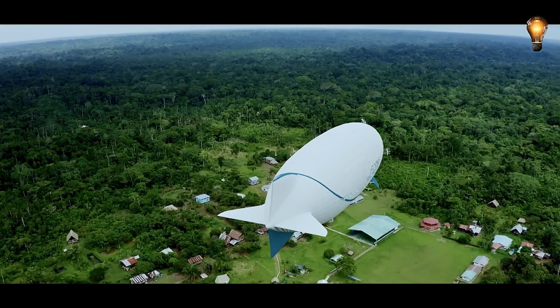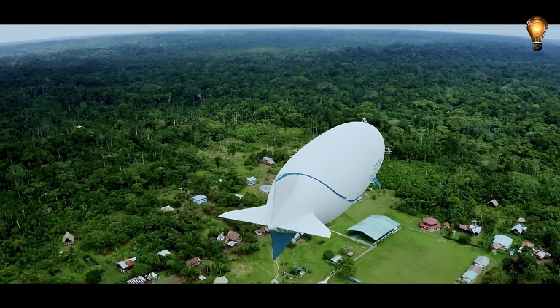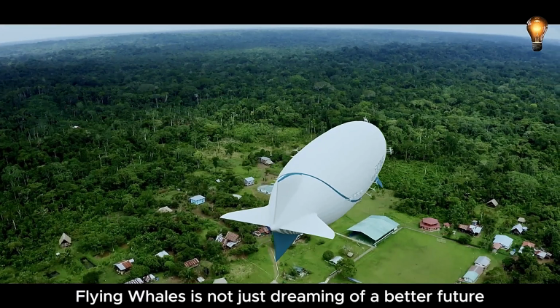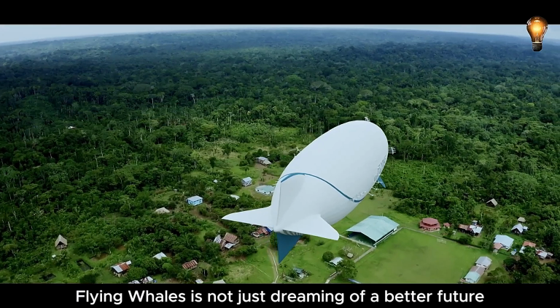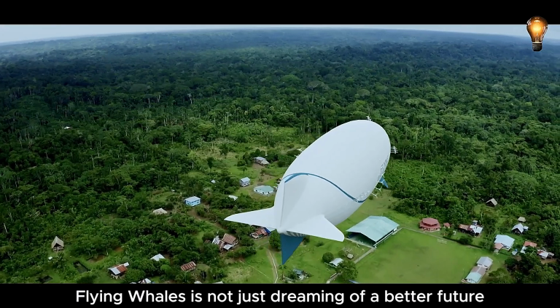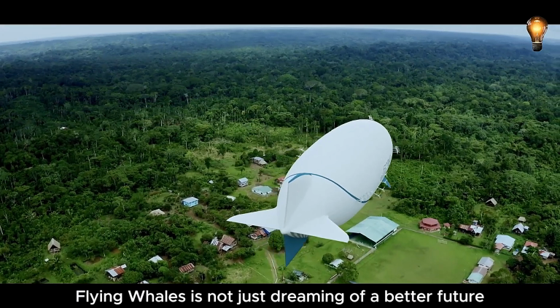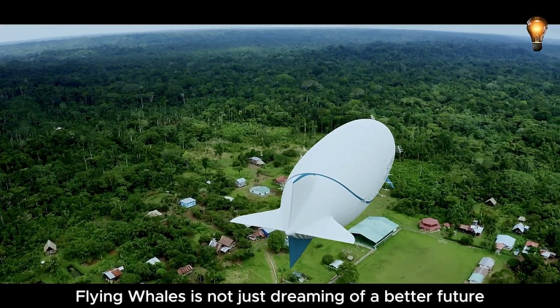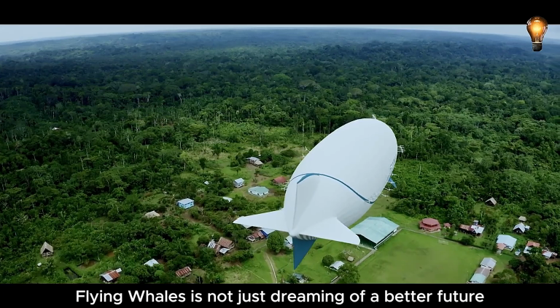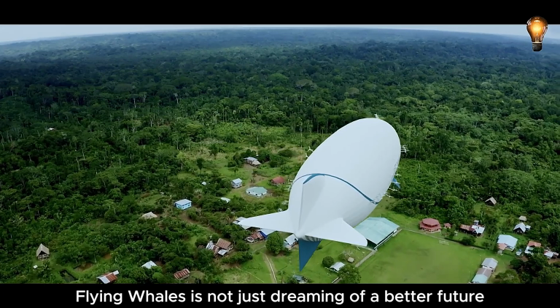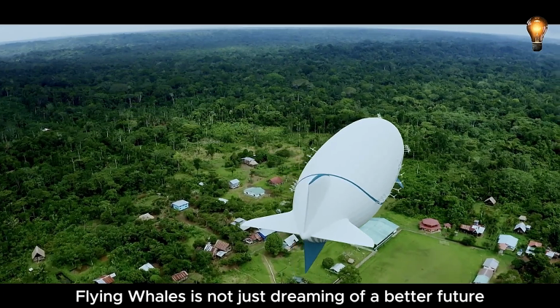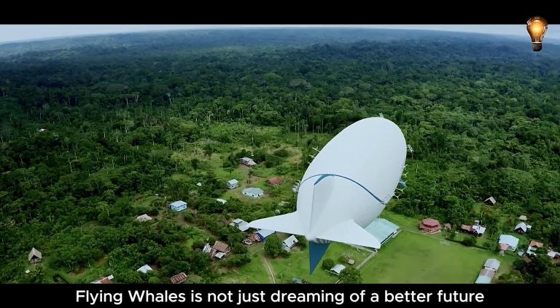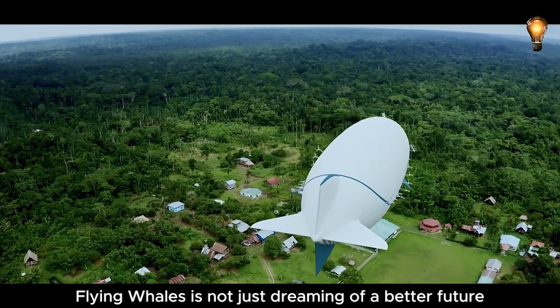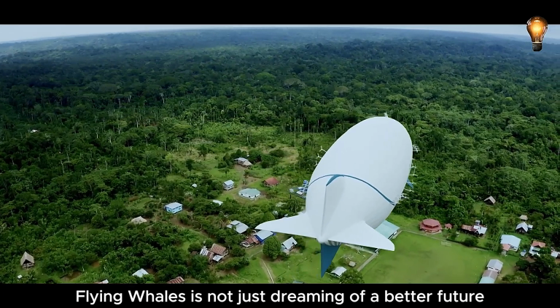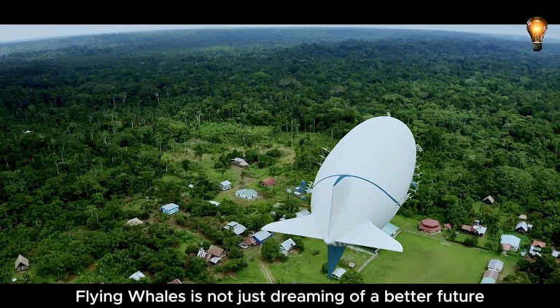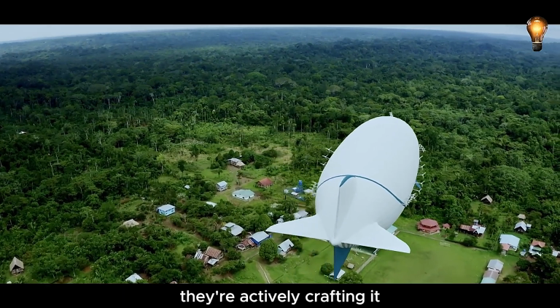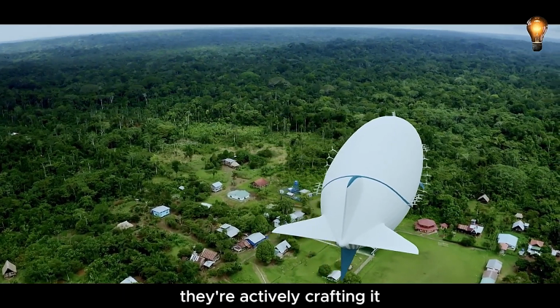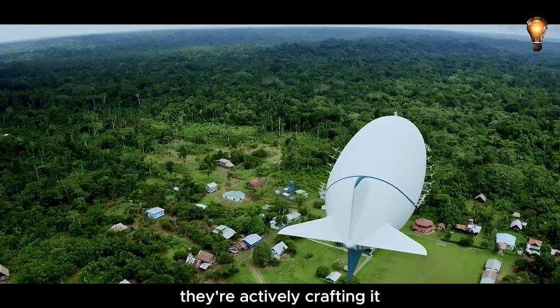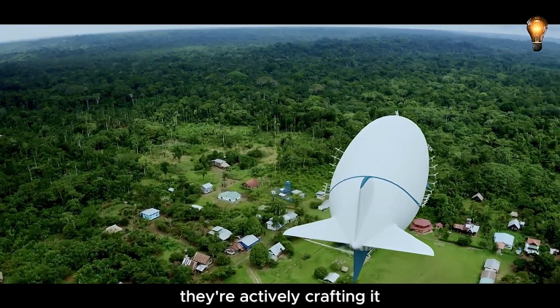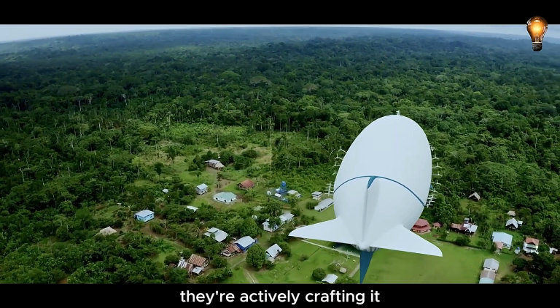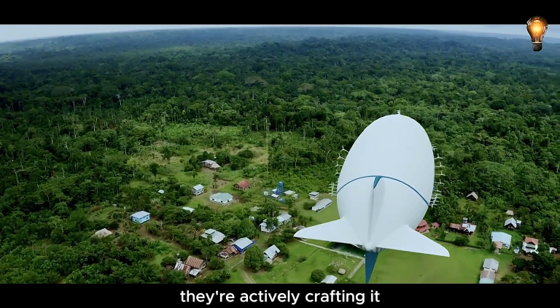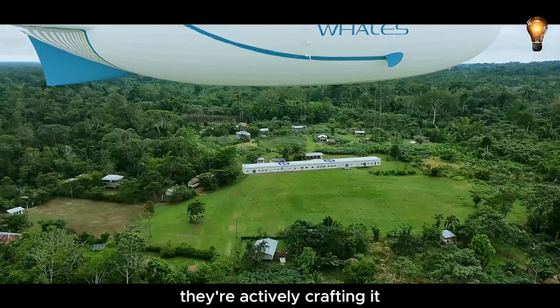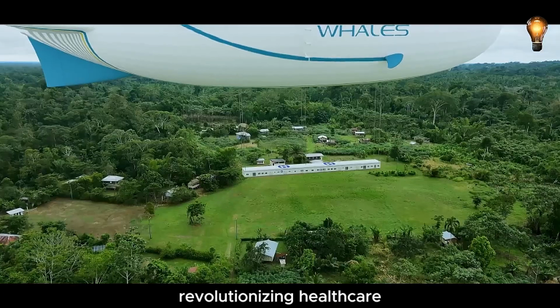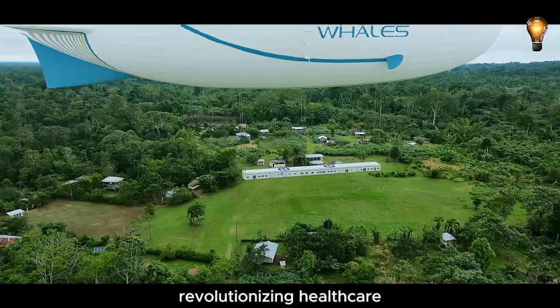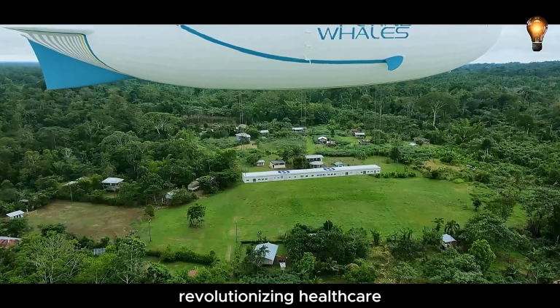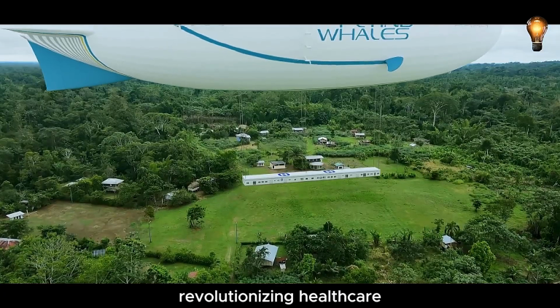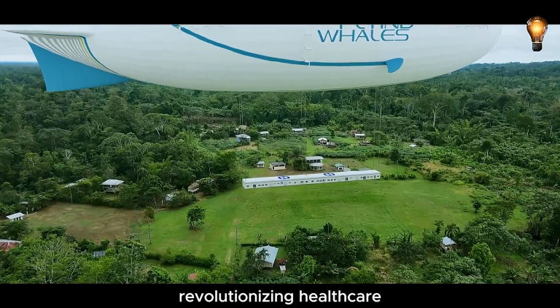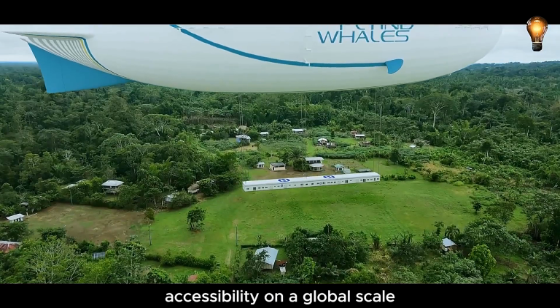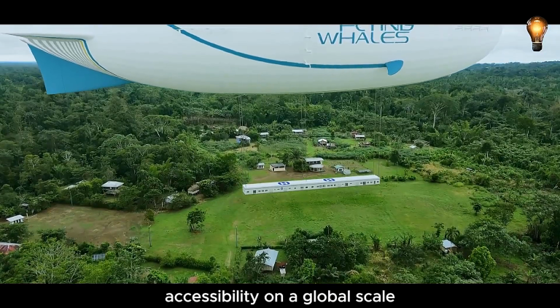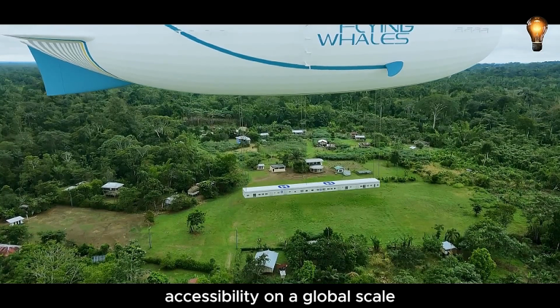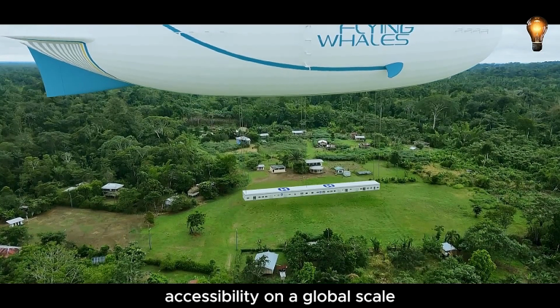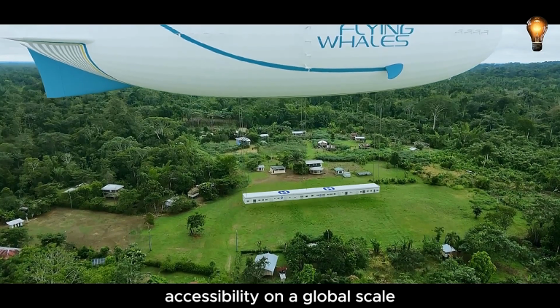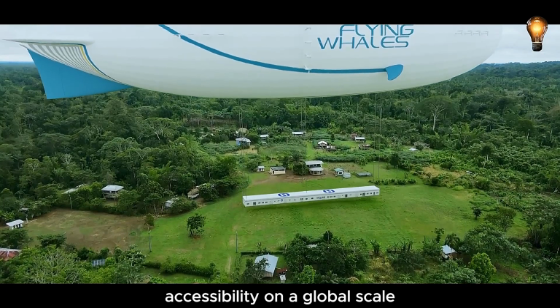Flying Whales is not just dreaming of a better future — they're actively crafting it, revolutionizing healthcare accessibility on a global scale.